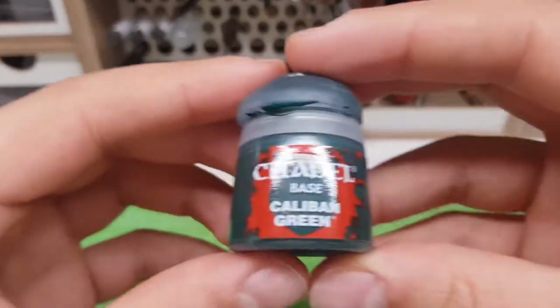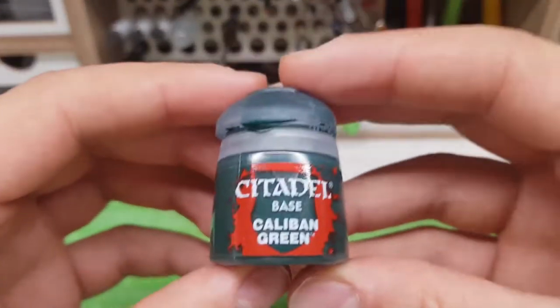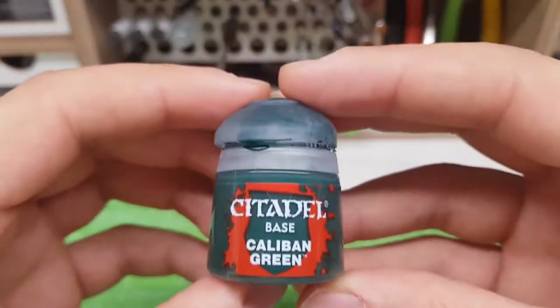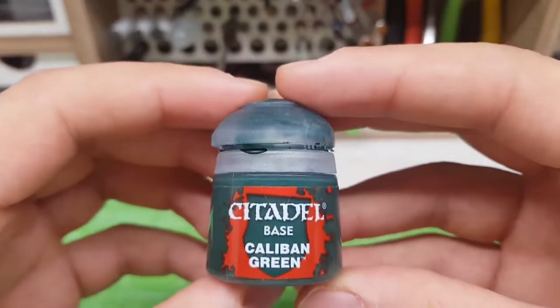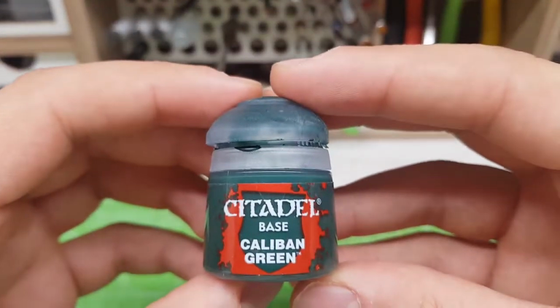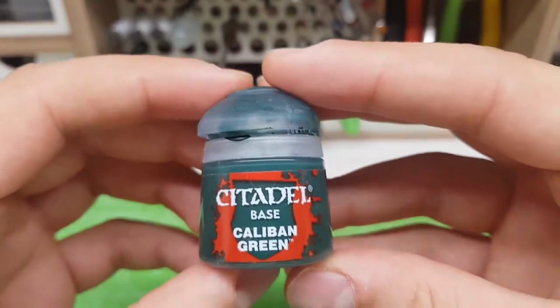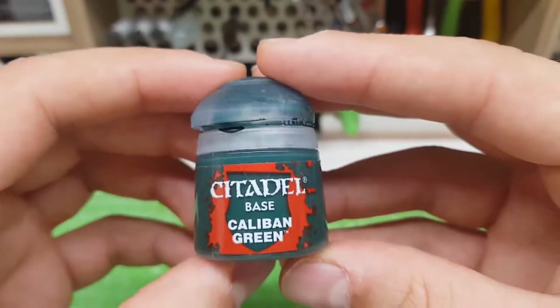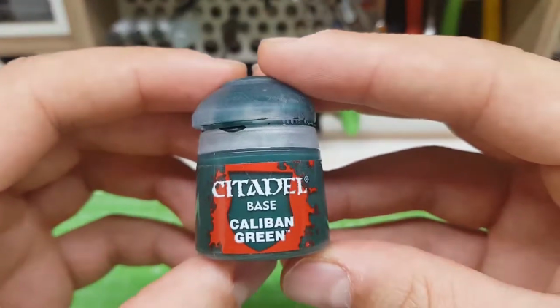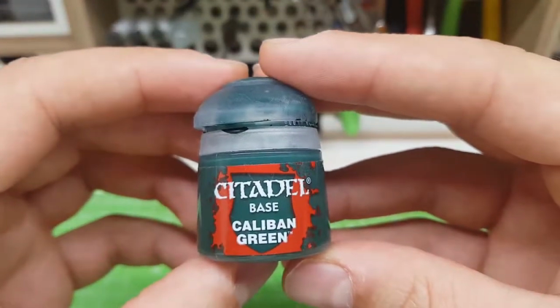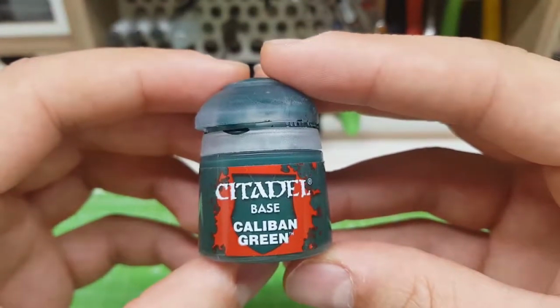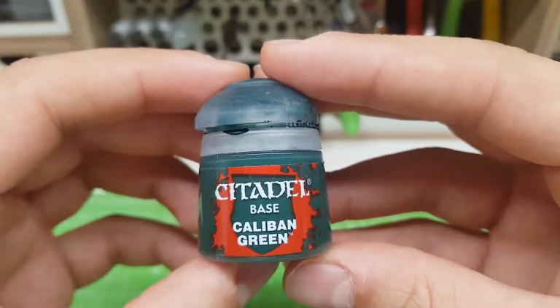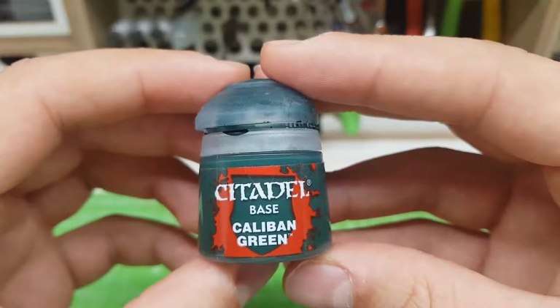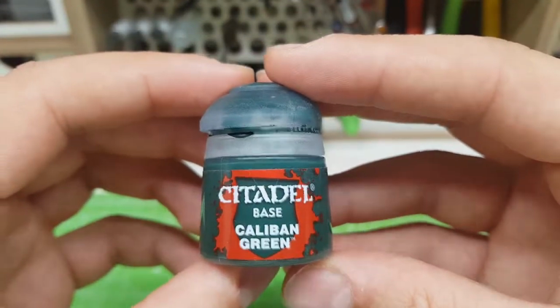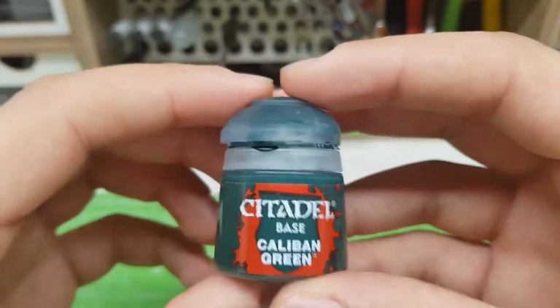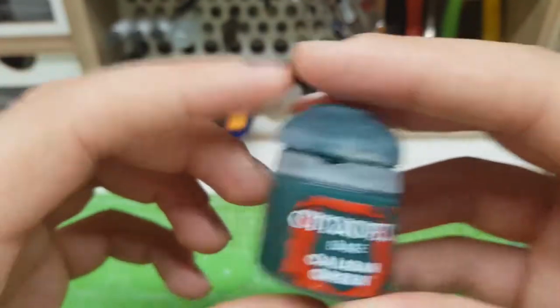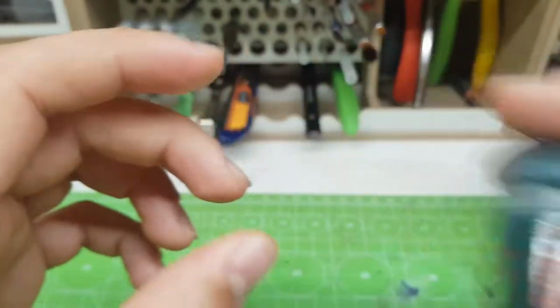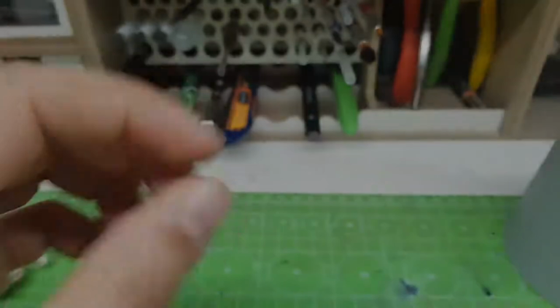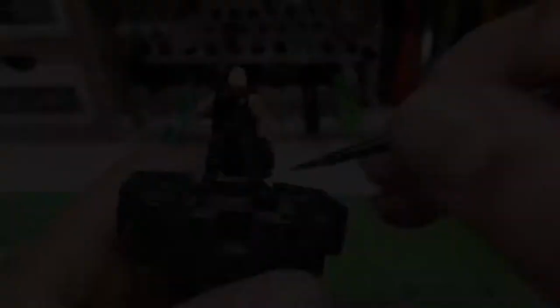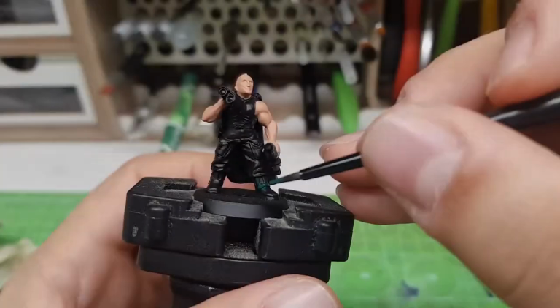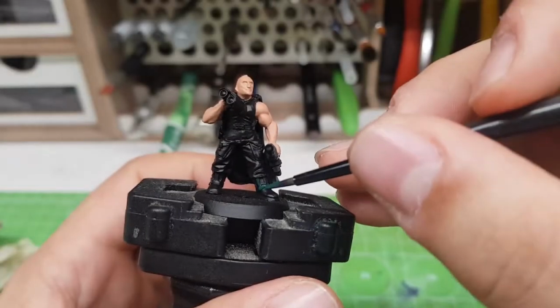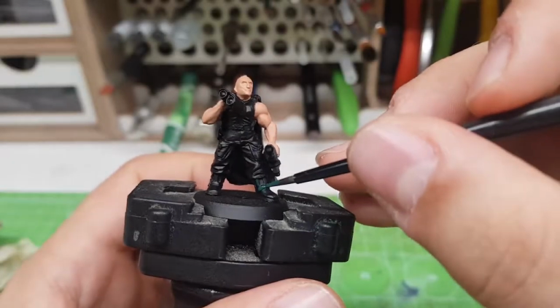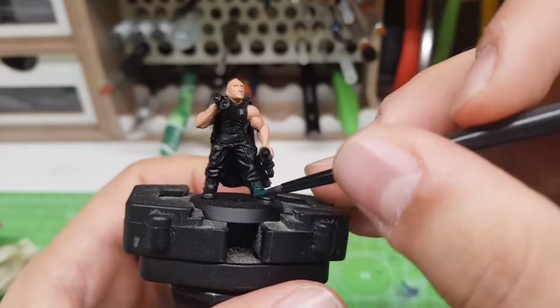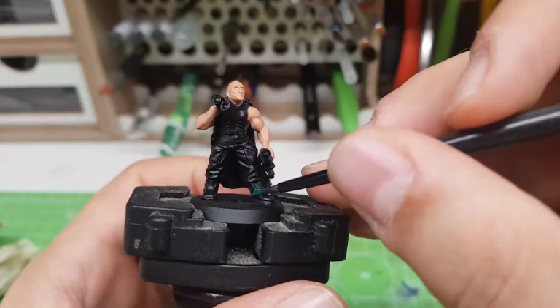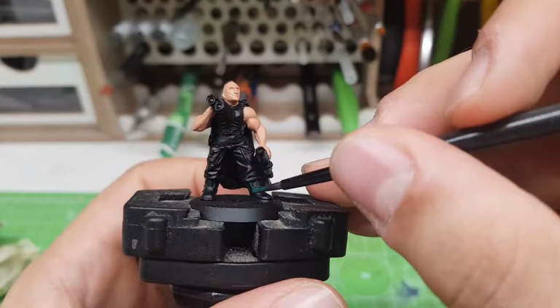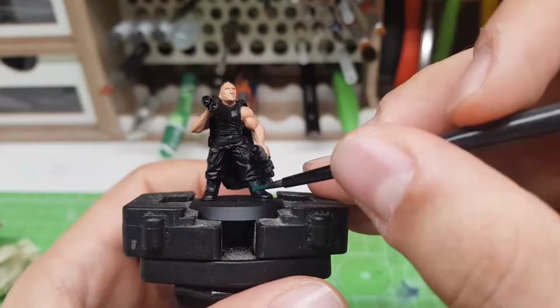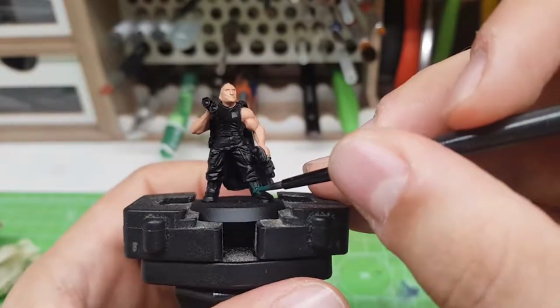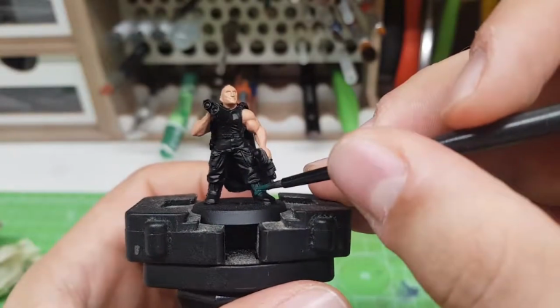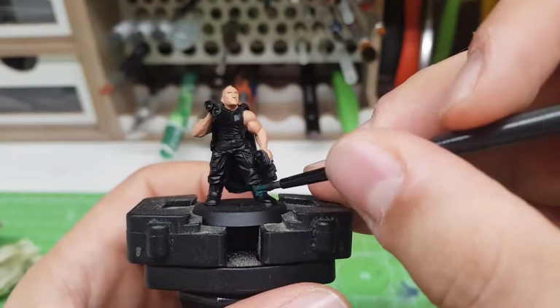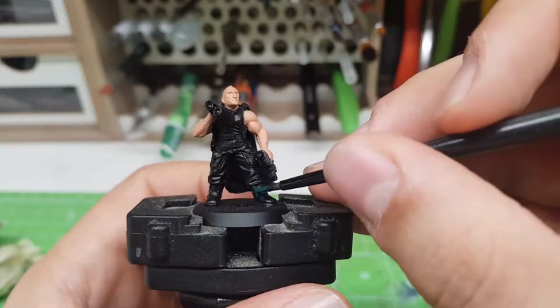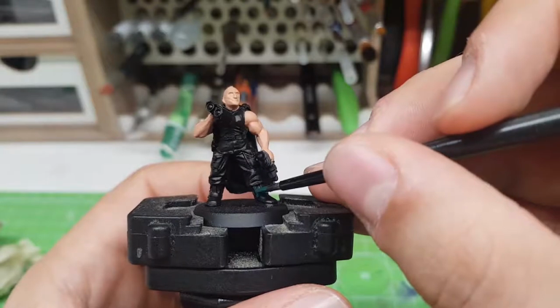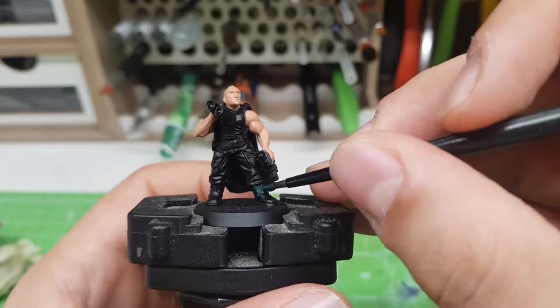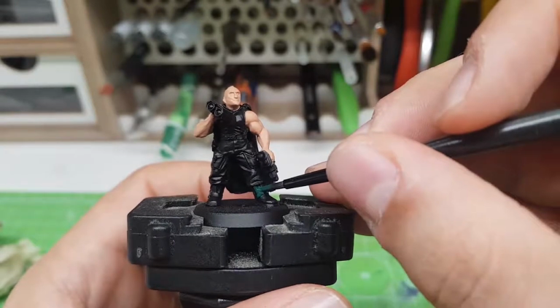I use my Caliban Green to paint the armor, but you can also use it to paint the pockets of the fatigues.